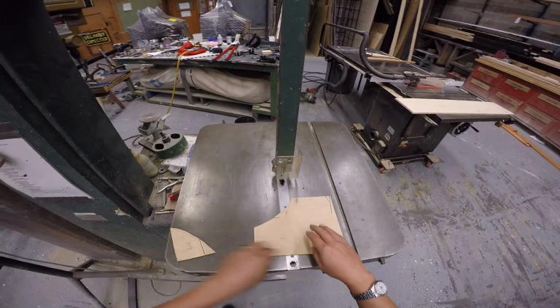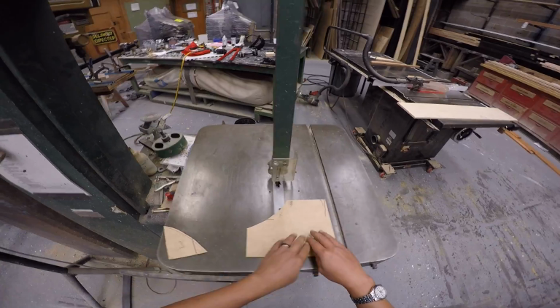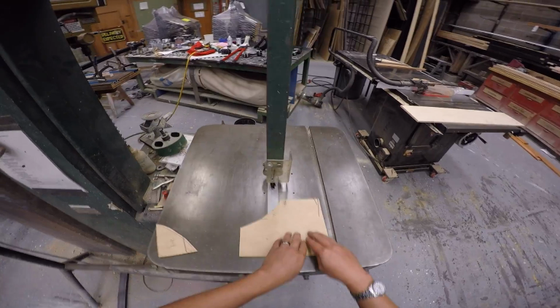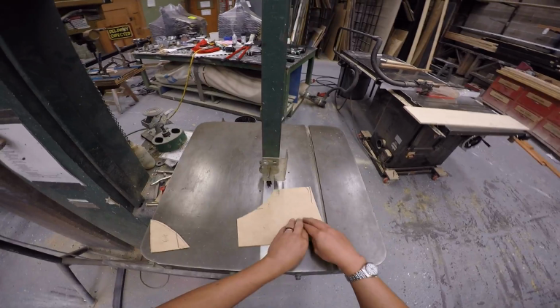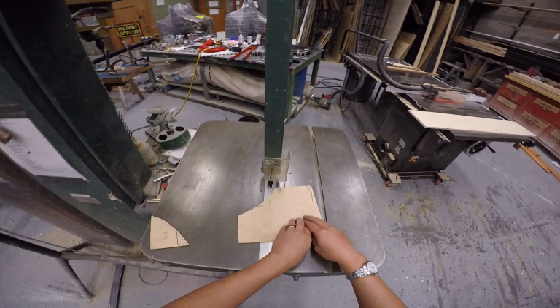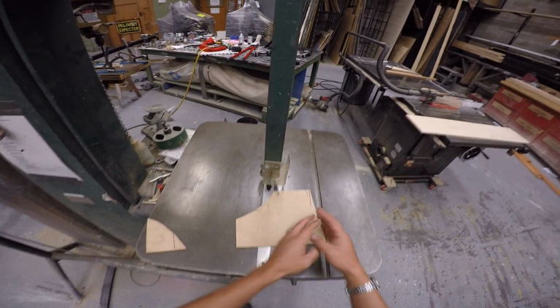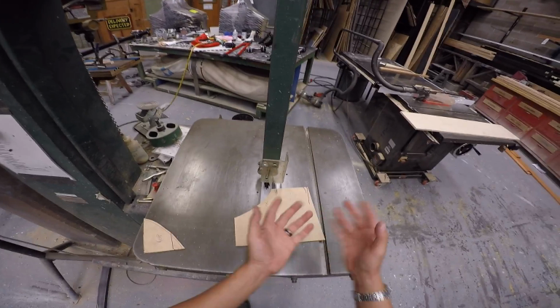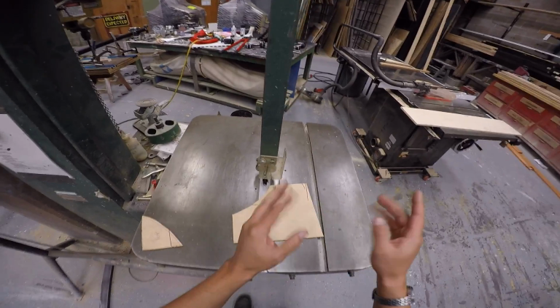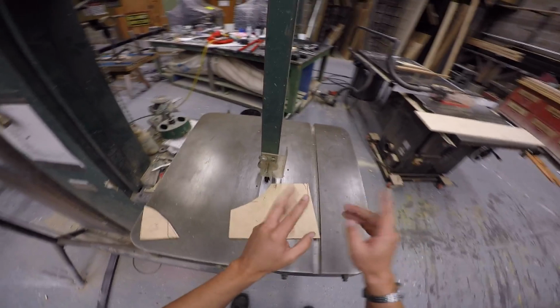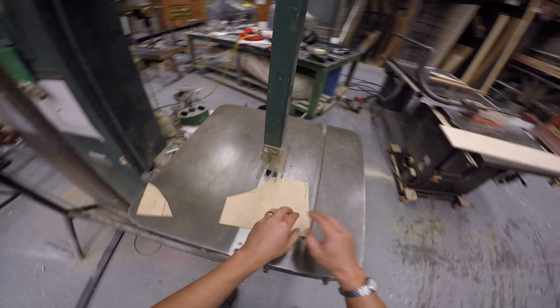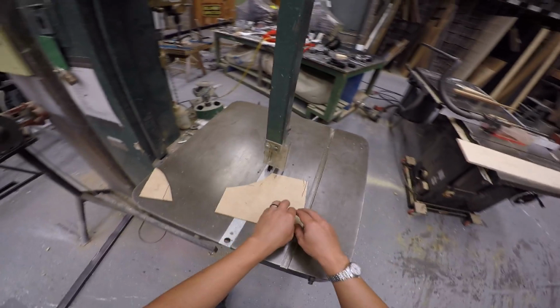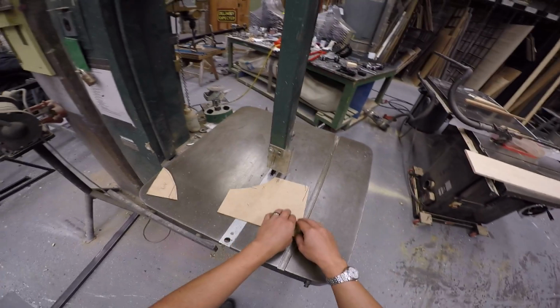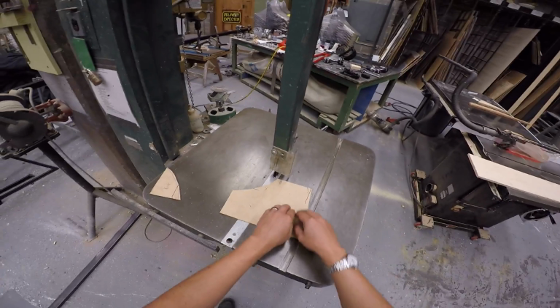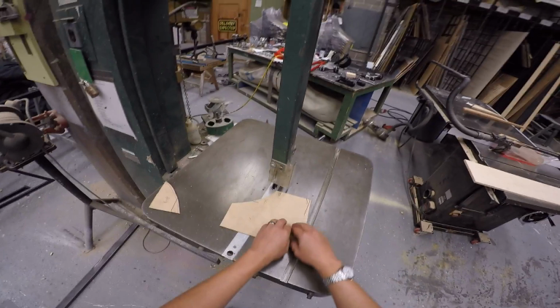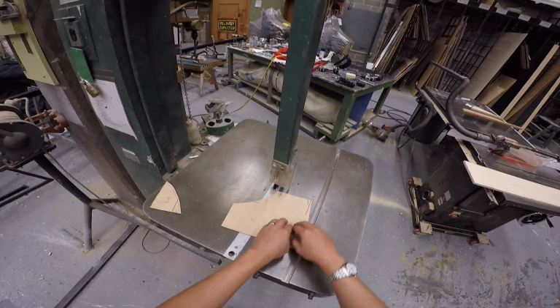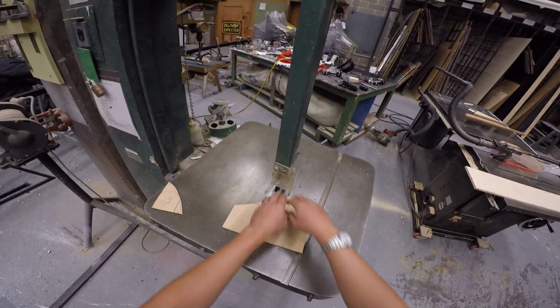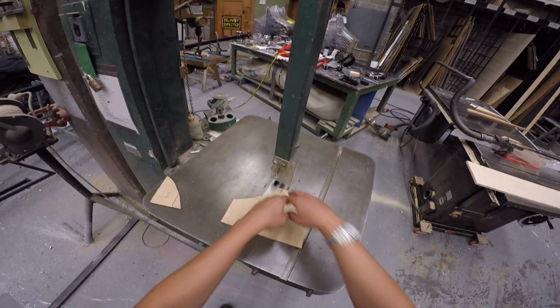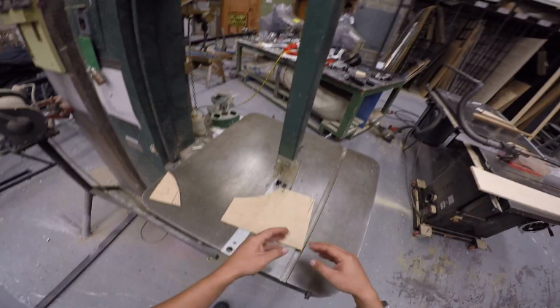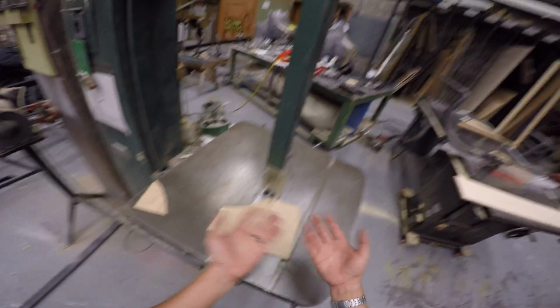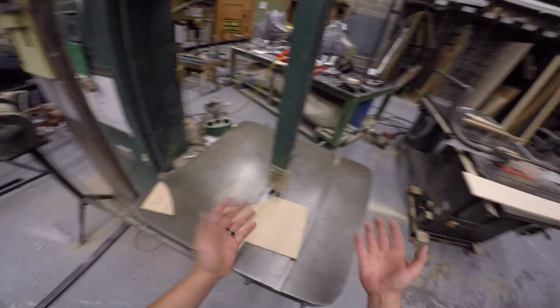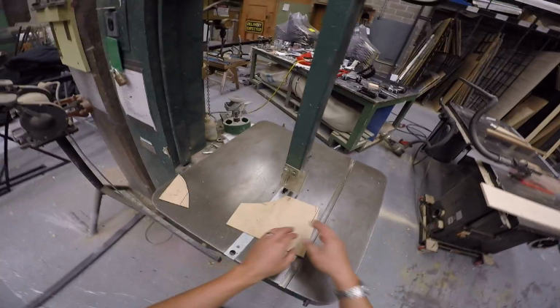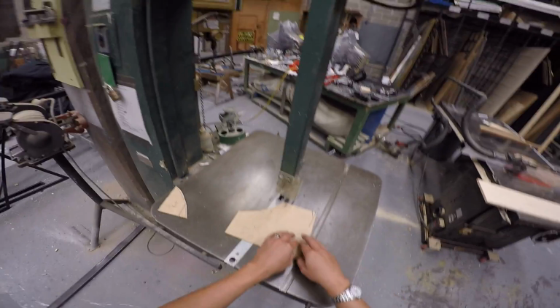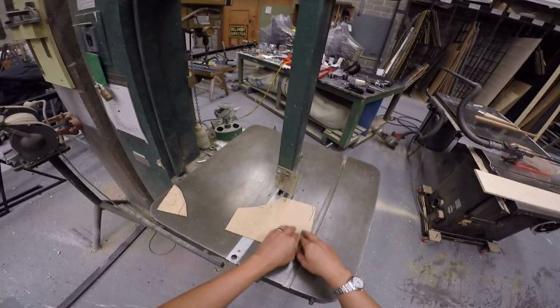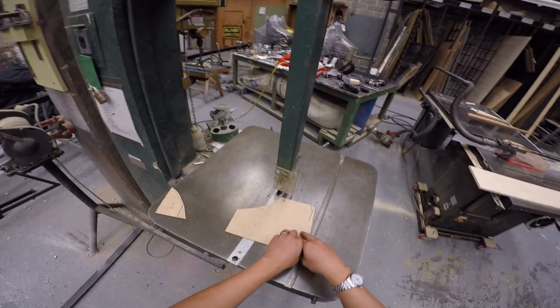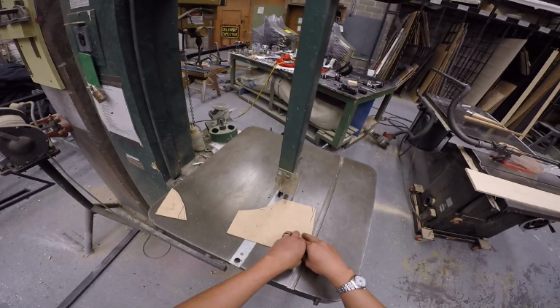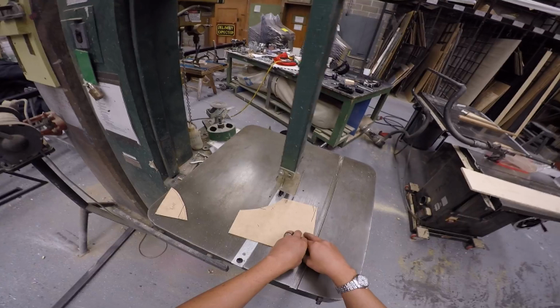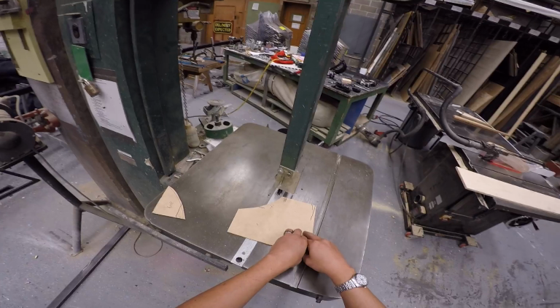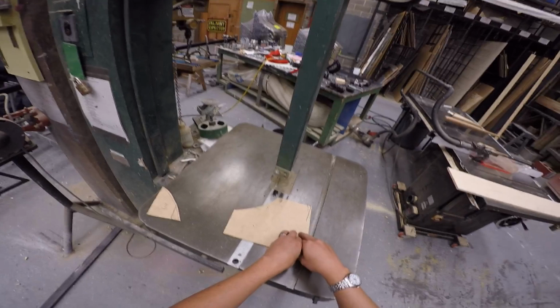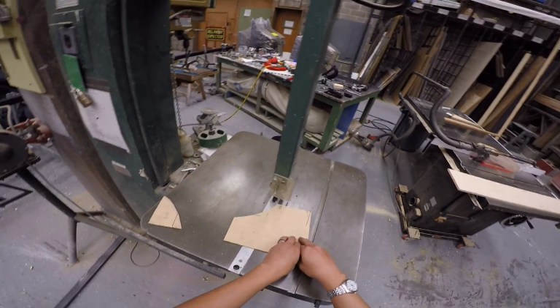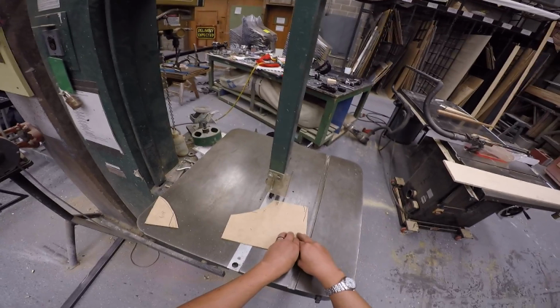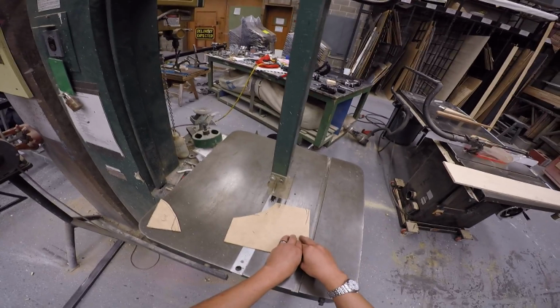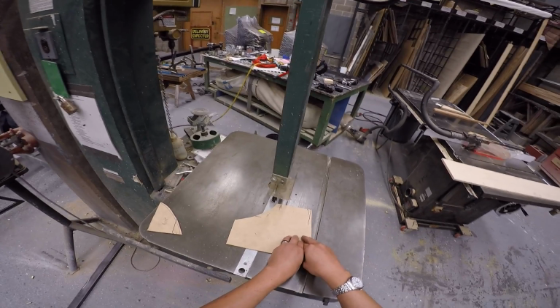When you're operating the saw, you want to keep your hands and fingers about three inches away from the blade, no closer than that.